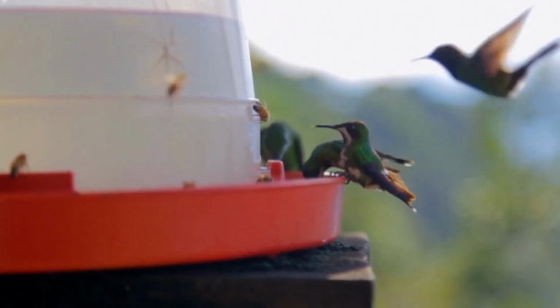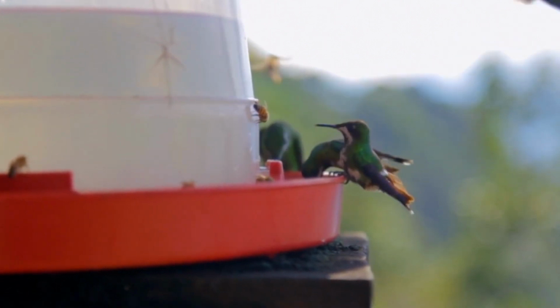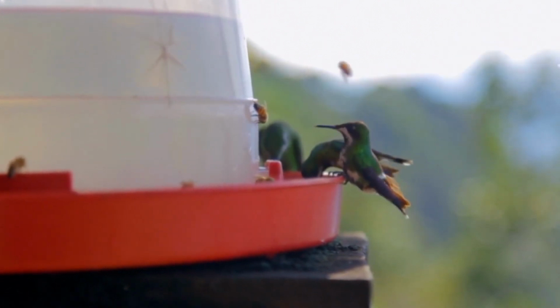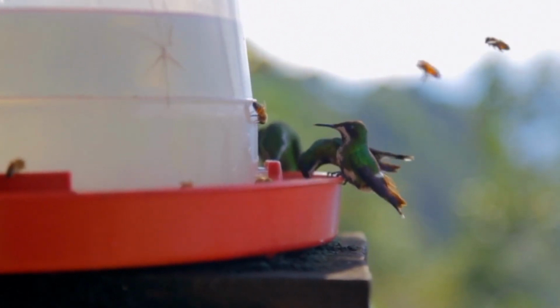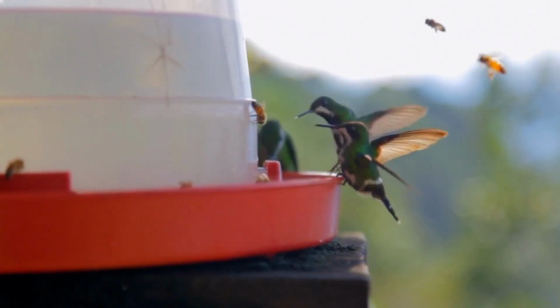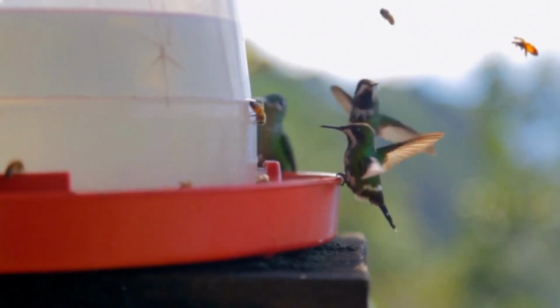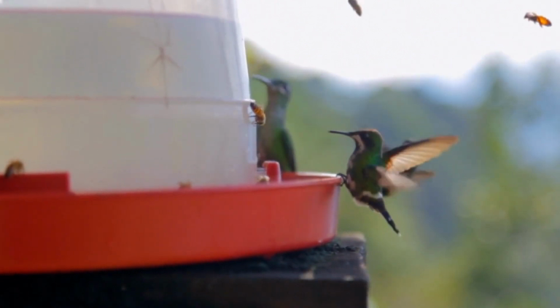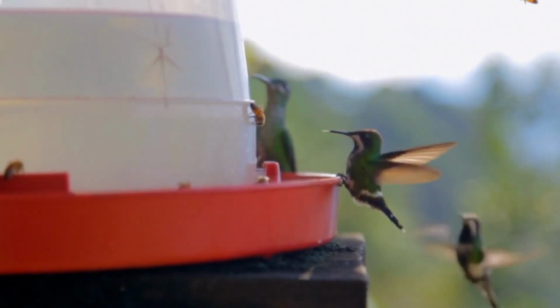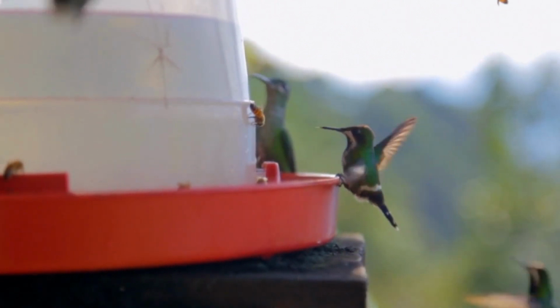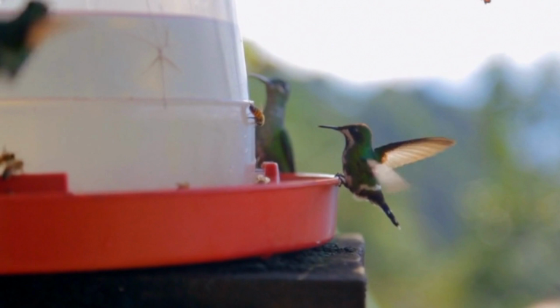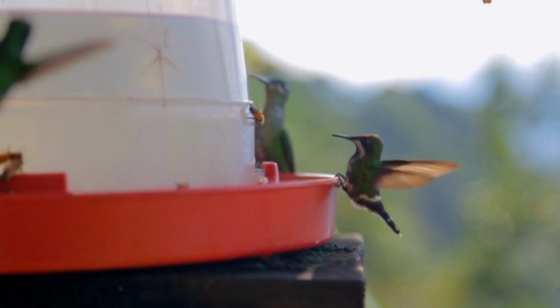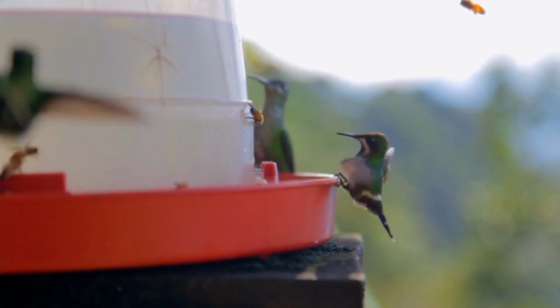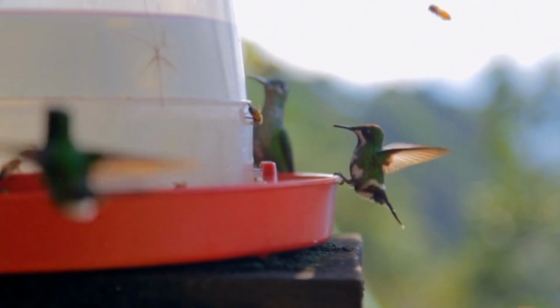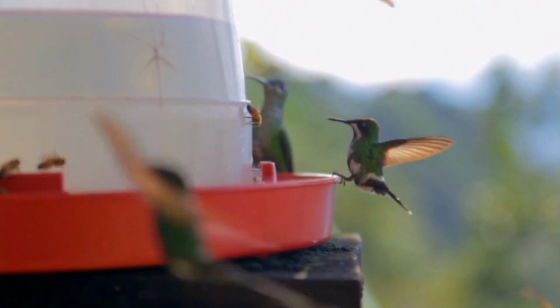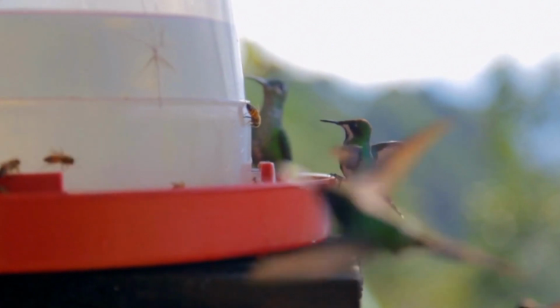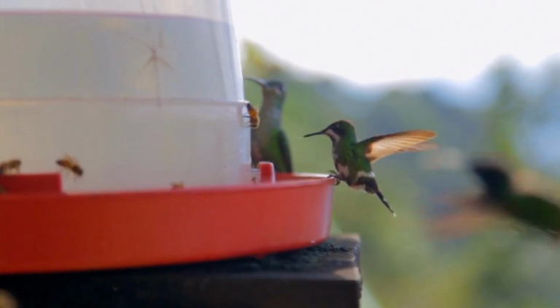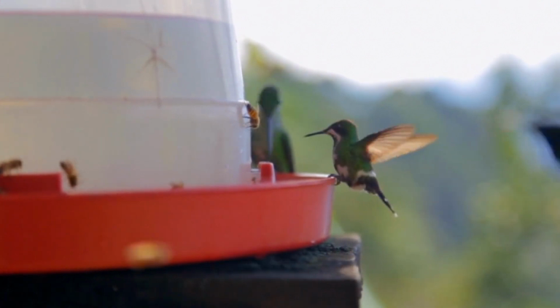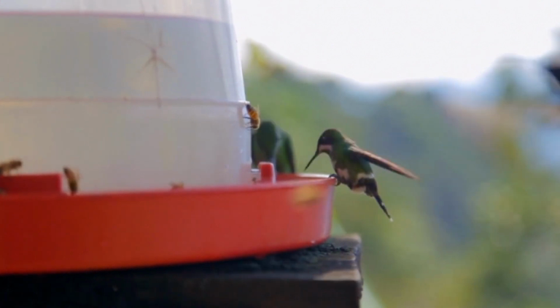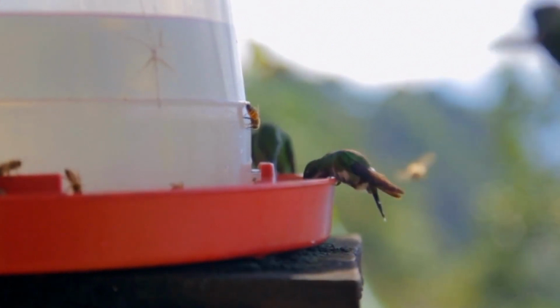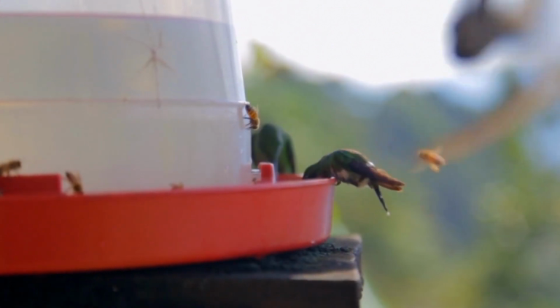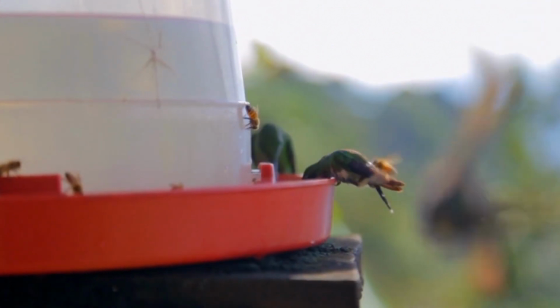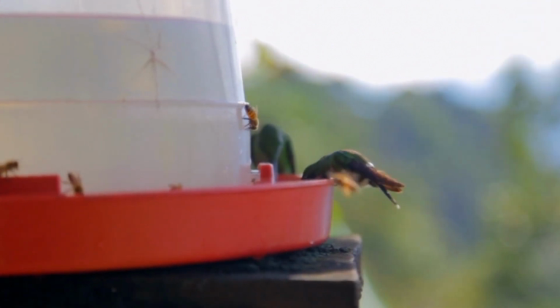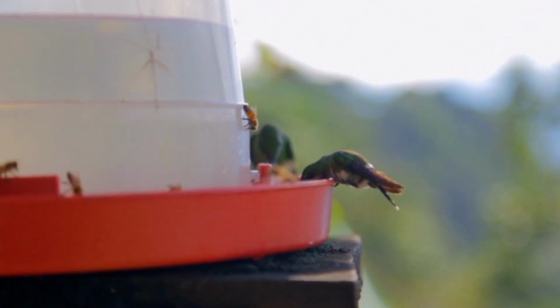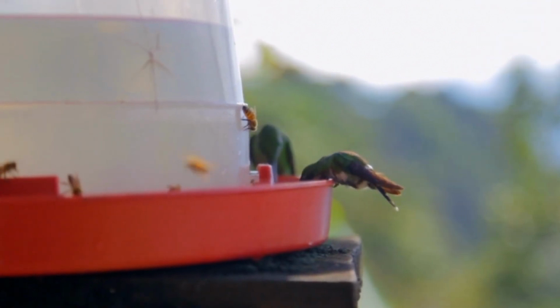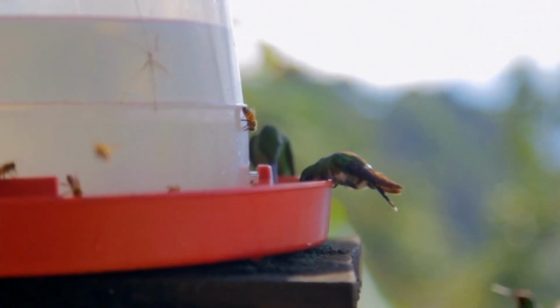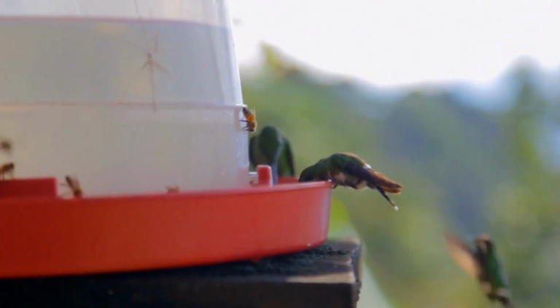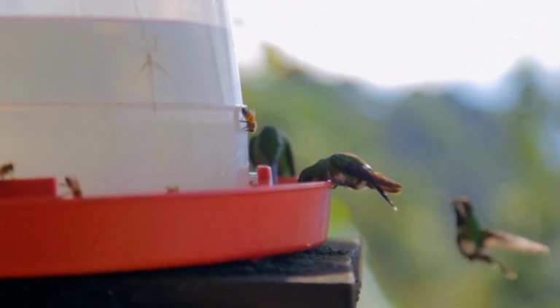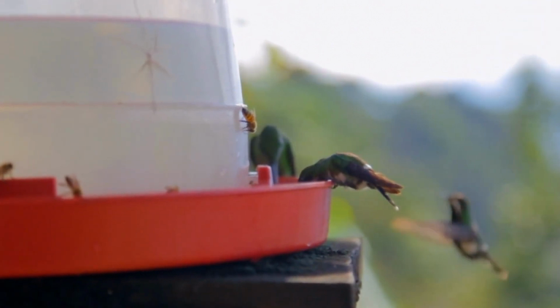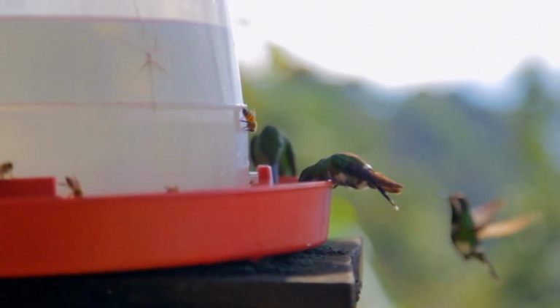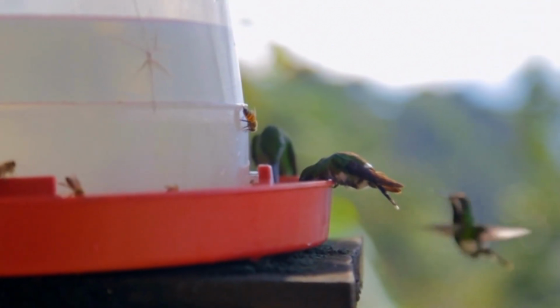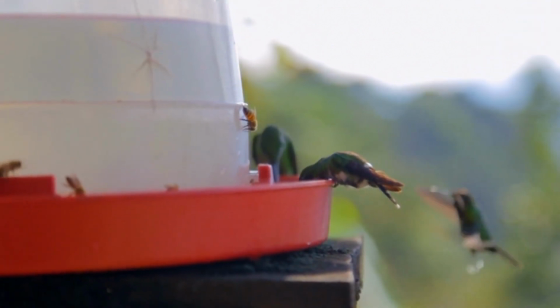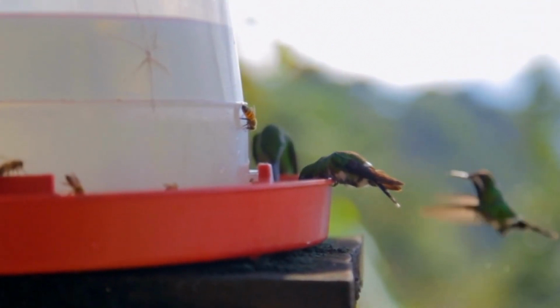Squirrel and large bird proof. Bird feeders are the perfect gift for bird lovers and watchers.